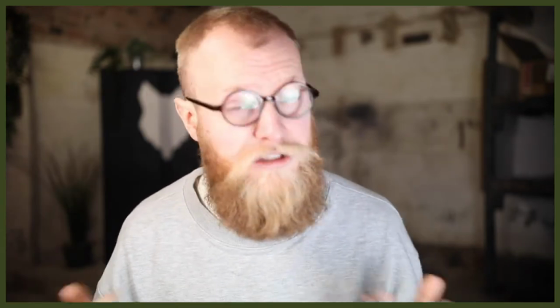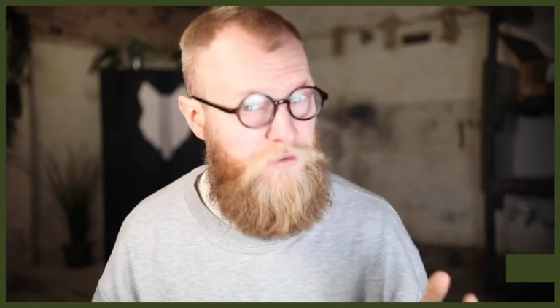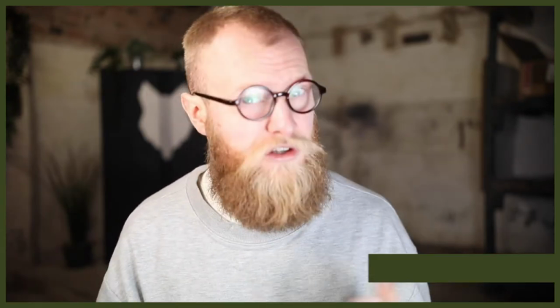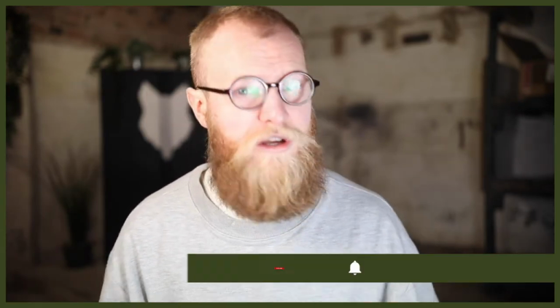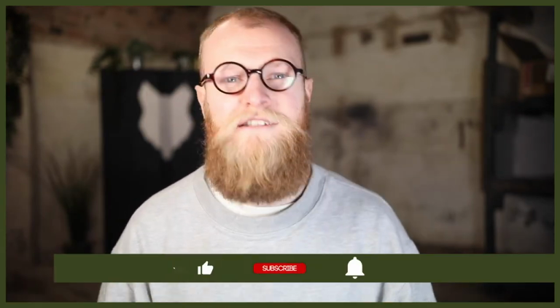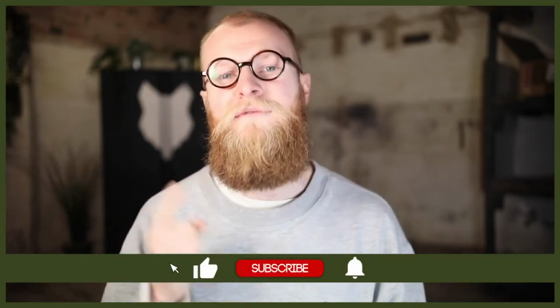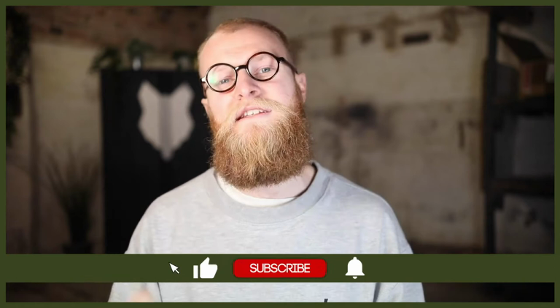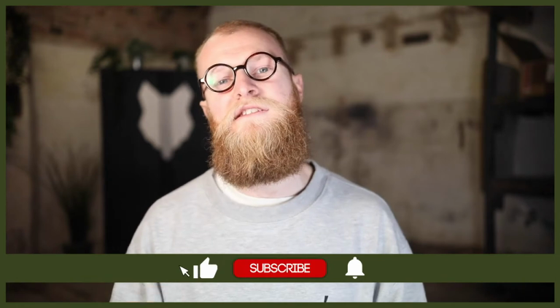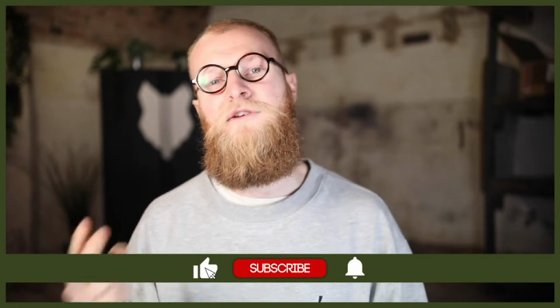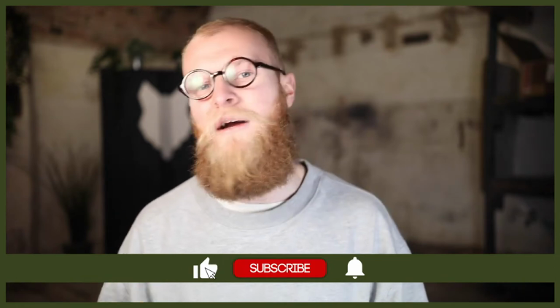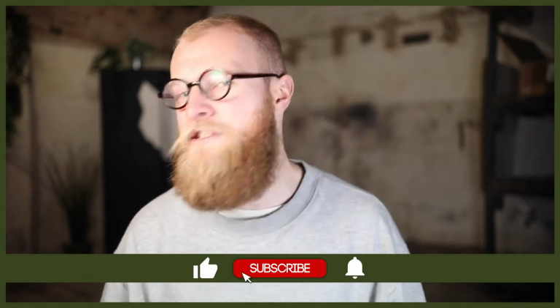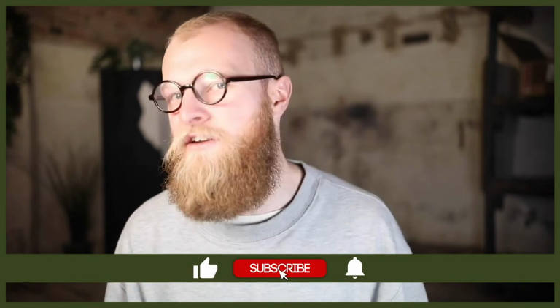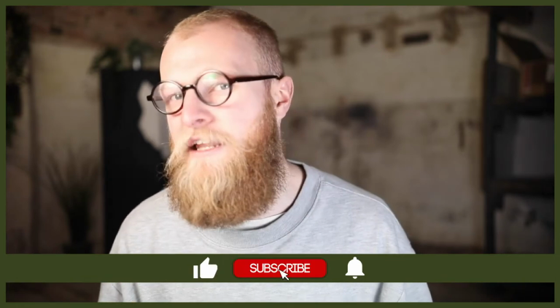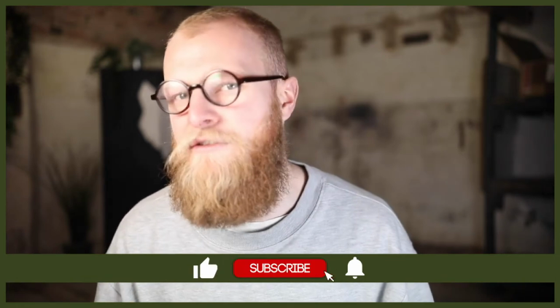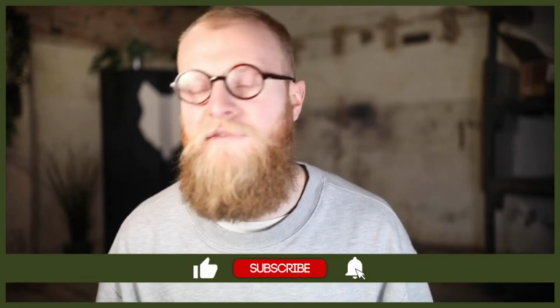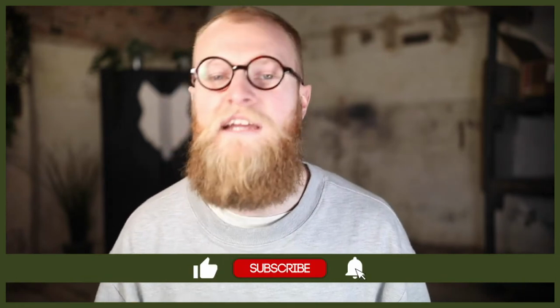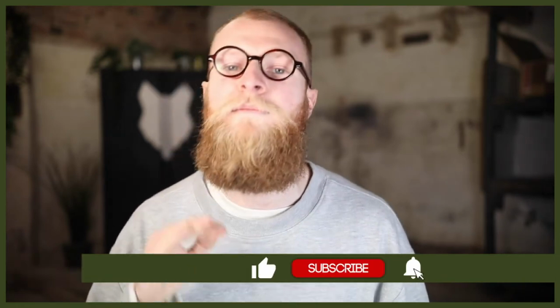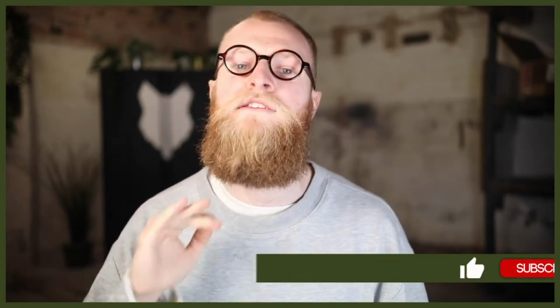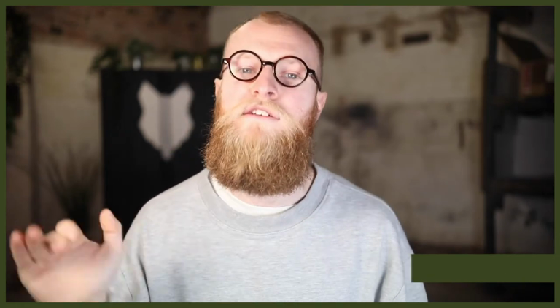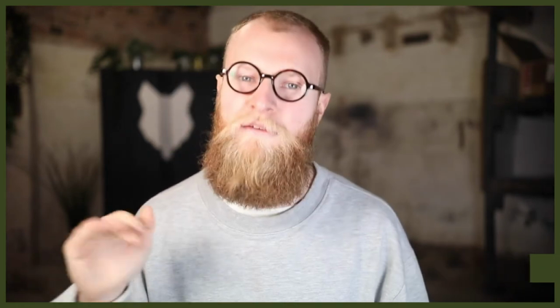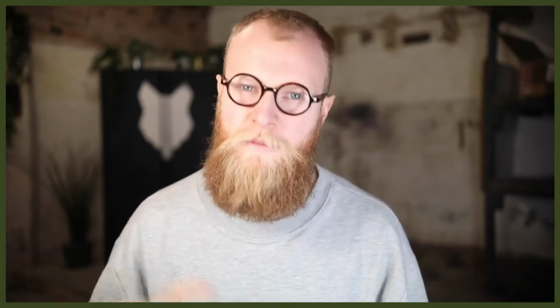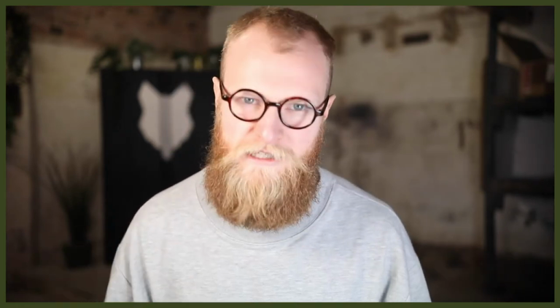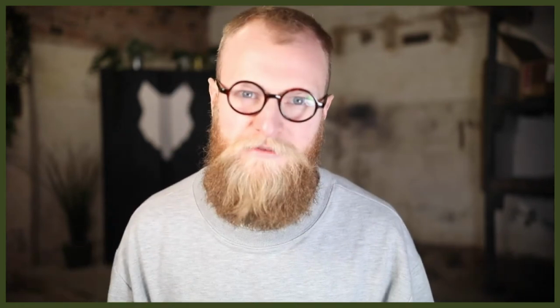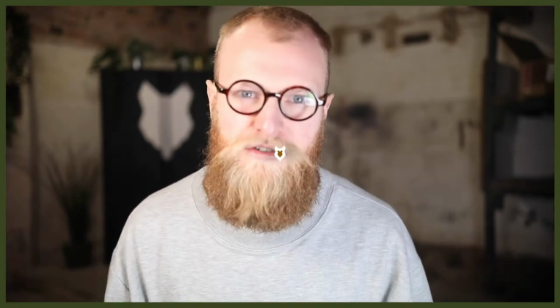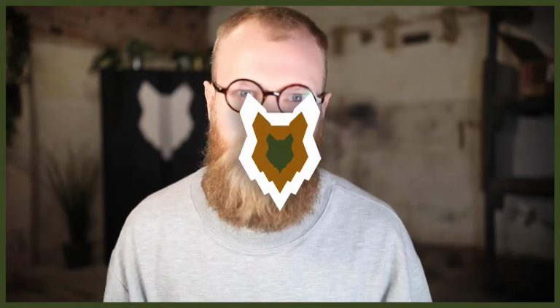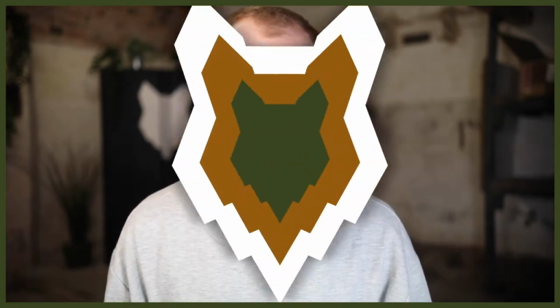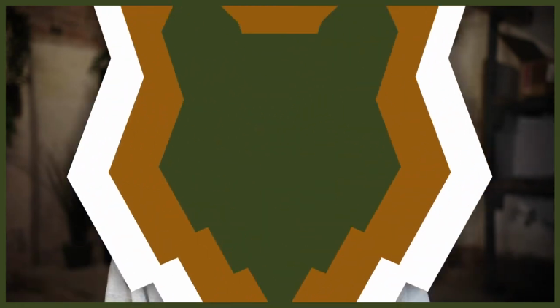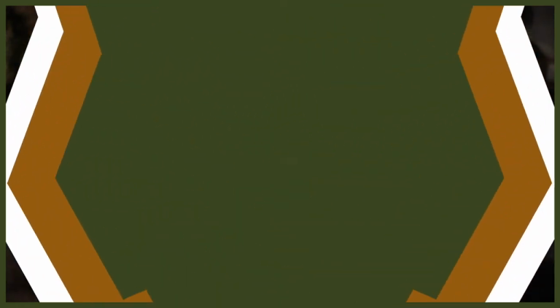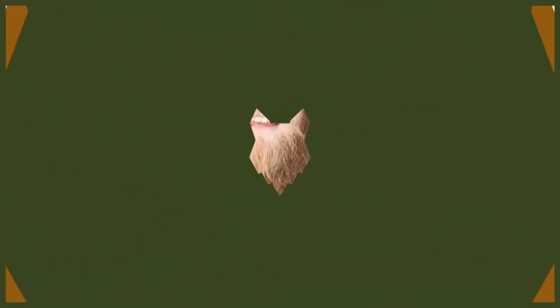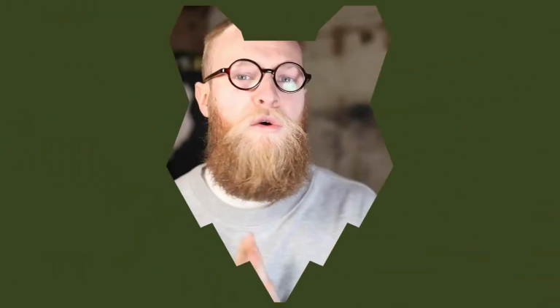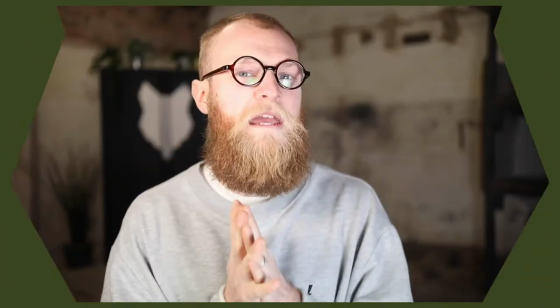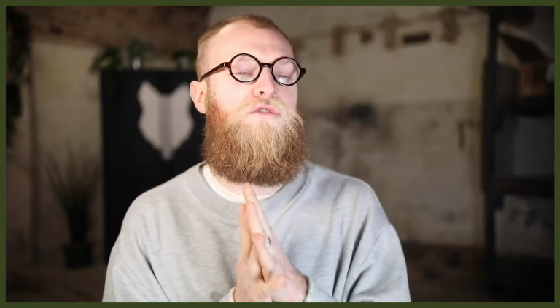So if you're new here, don't forget to subscribe and turn on that notification bell so you never miss a future upload.